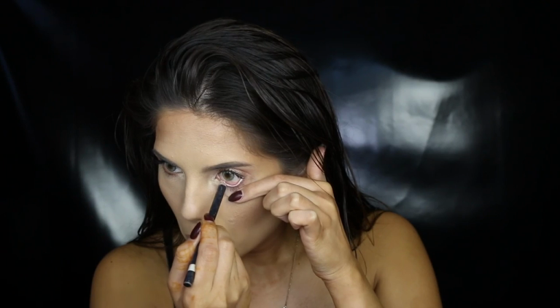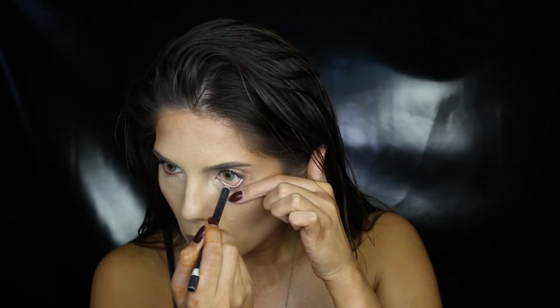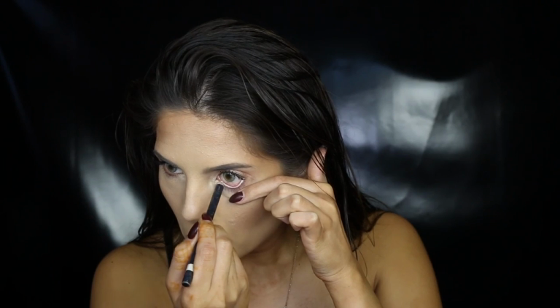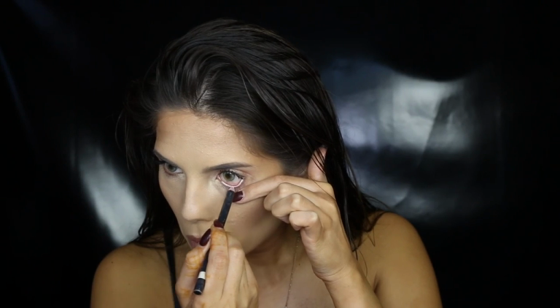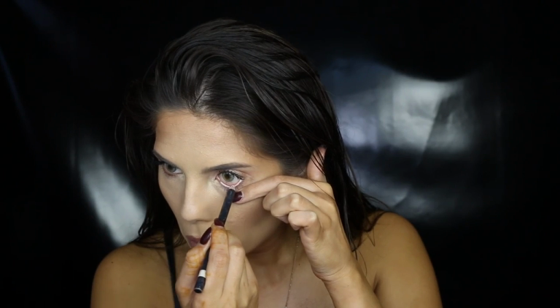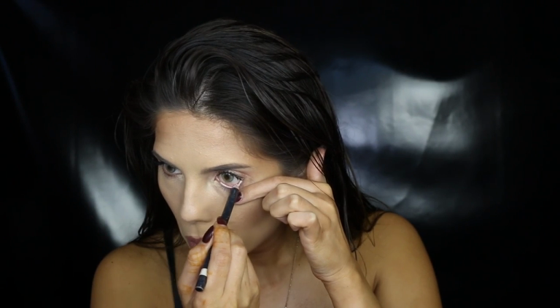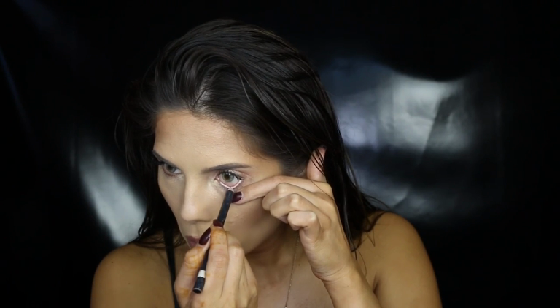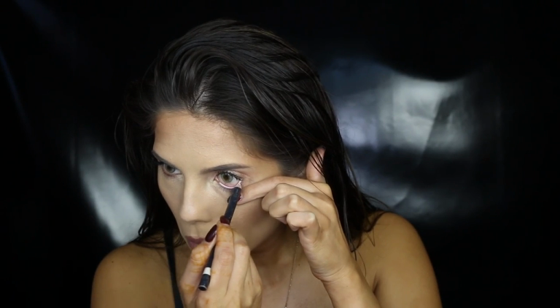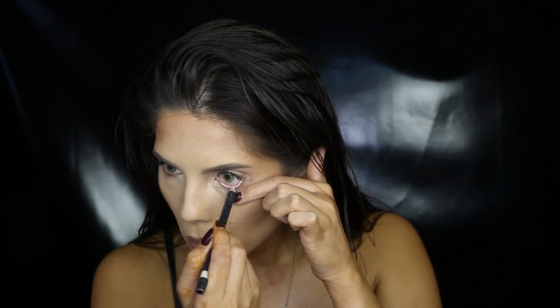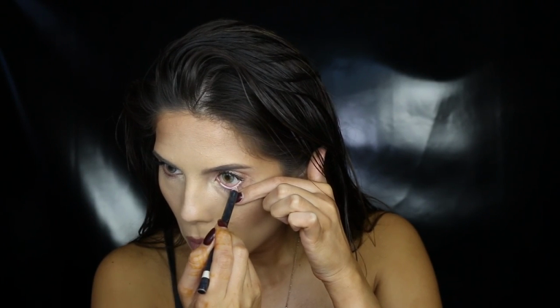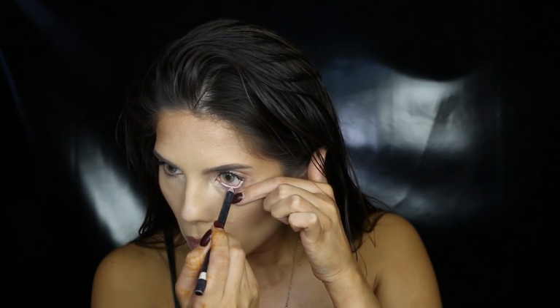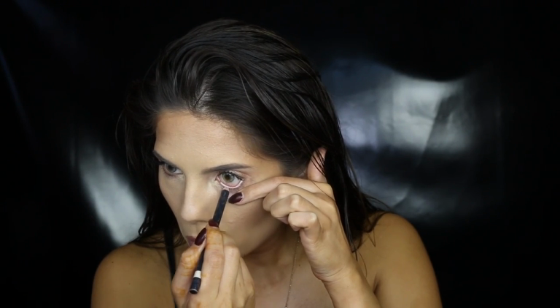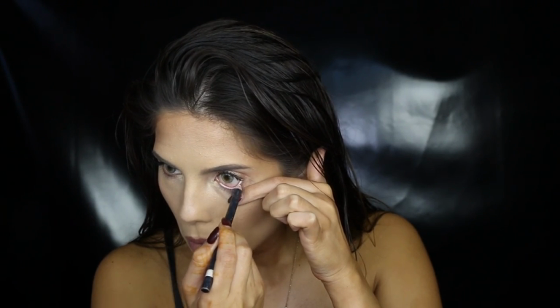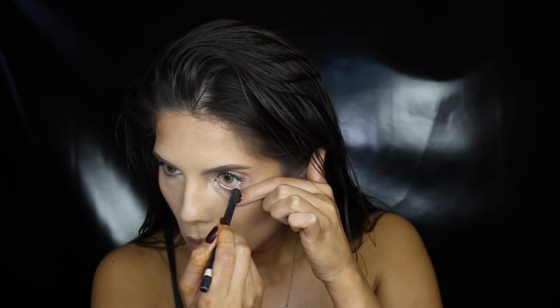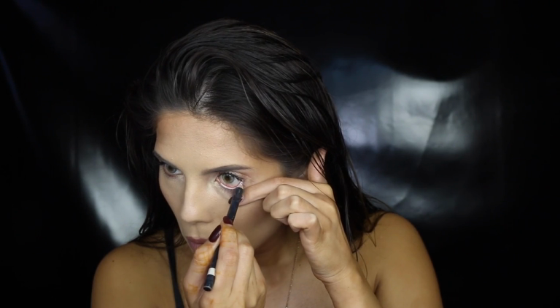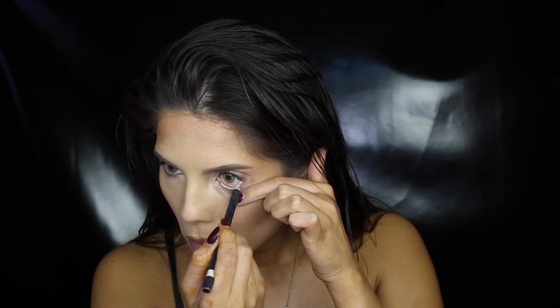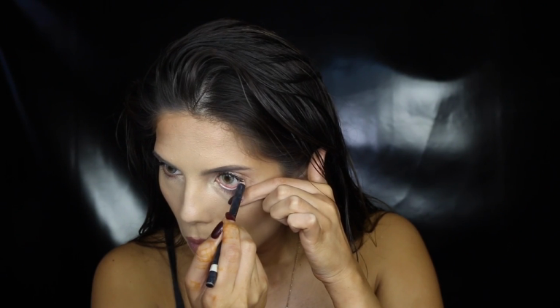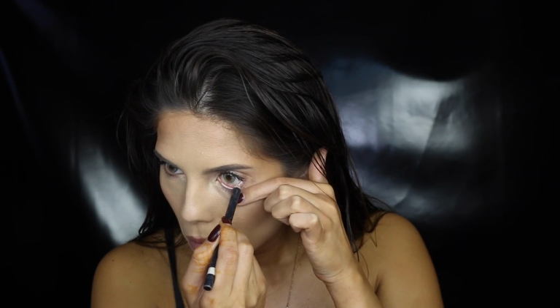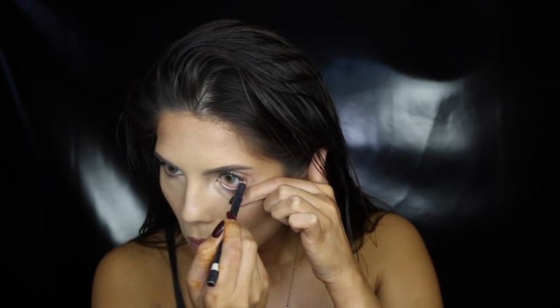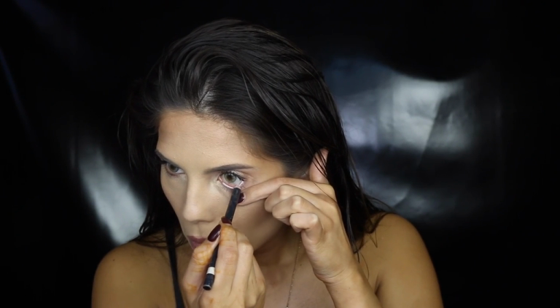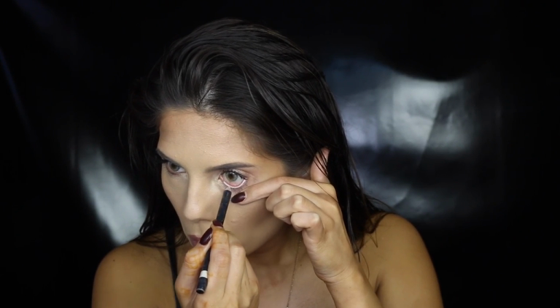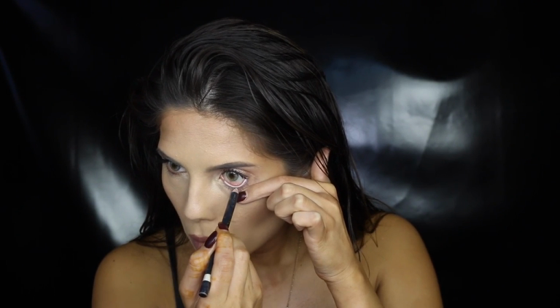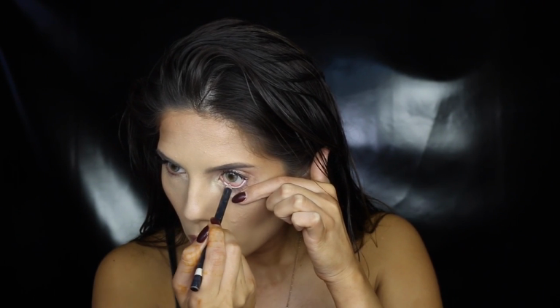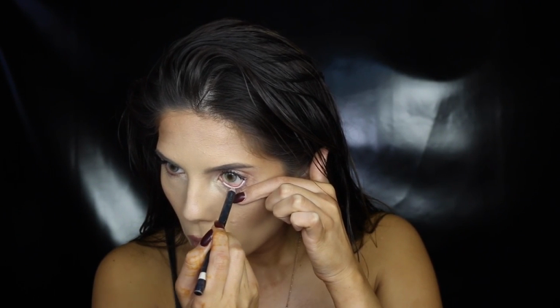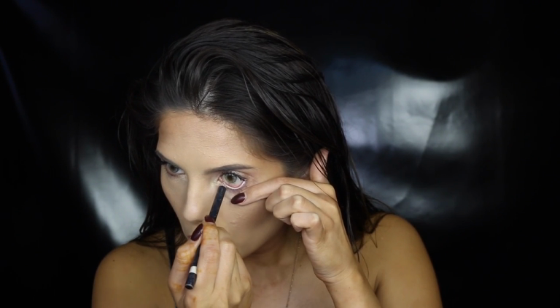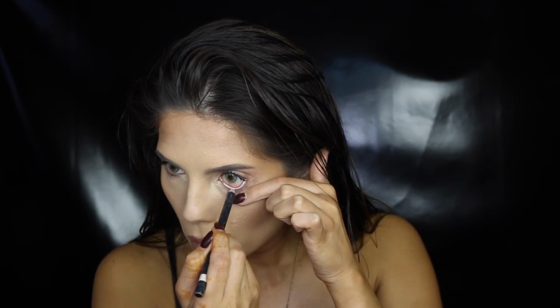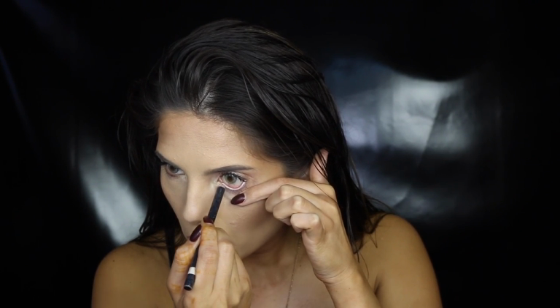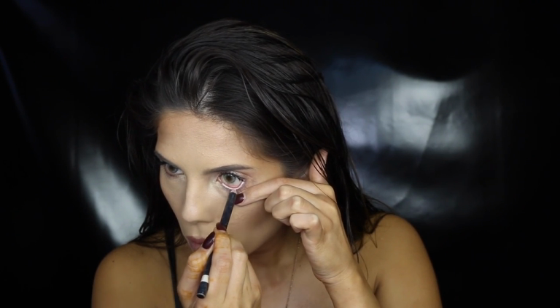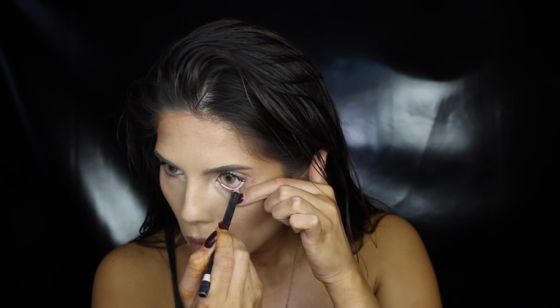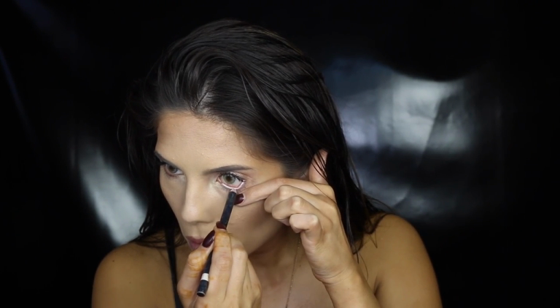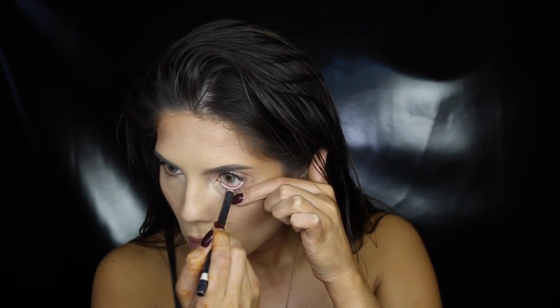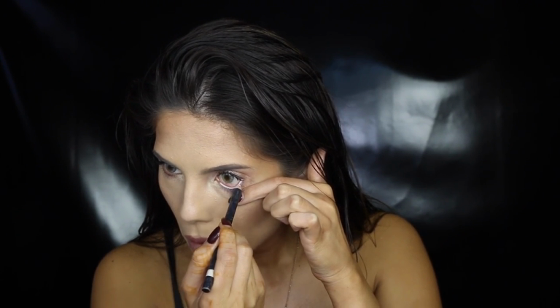For a fresh, wide-eyed look, I'm using white to line my waterline, then touching up those bottom lashes.